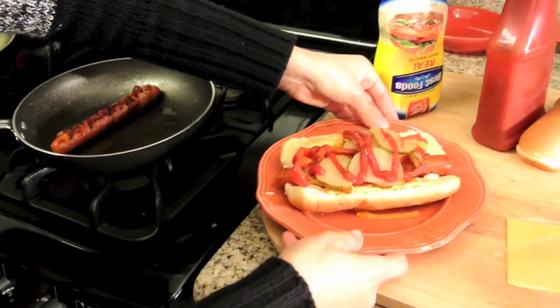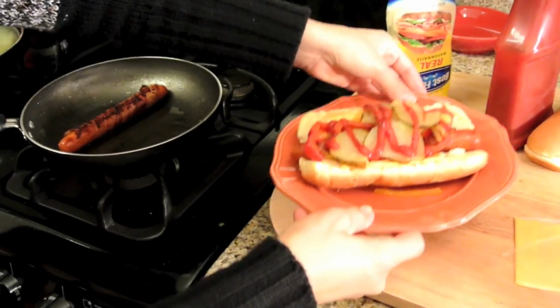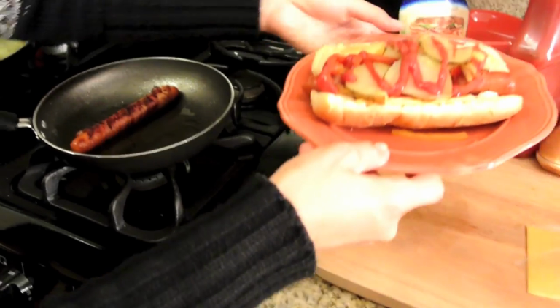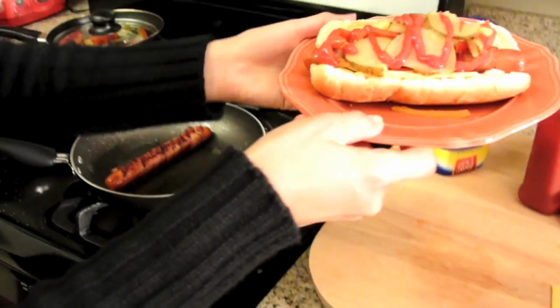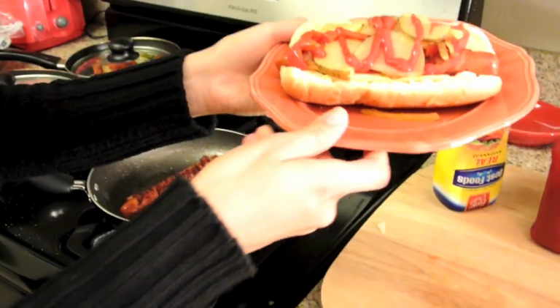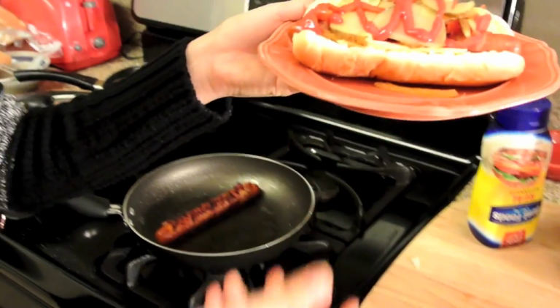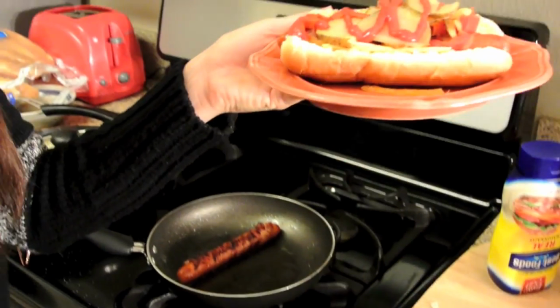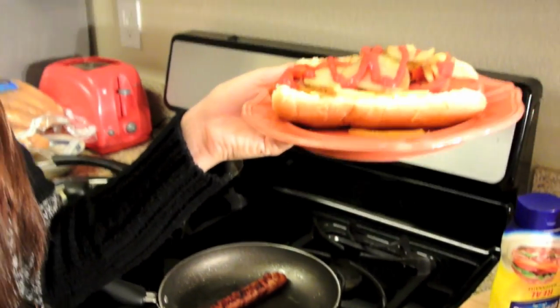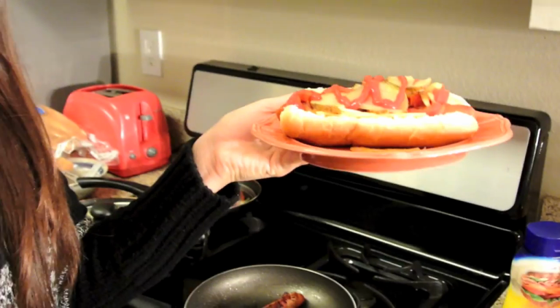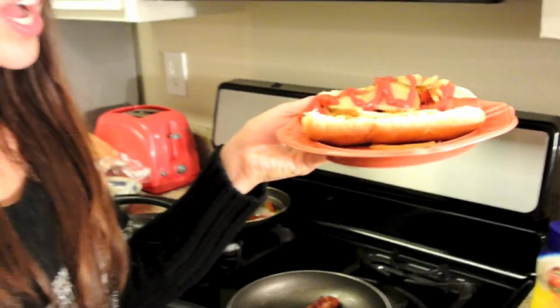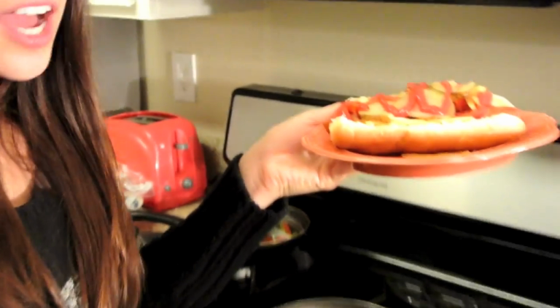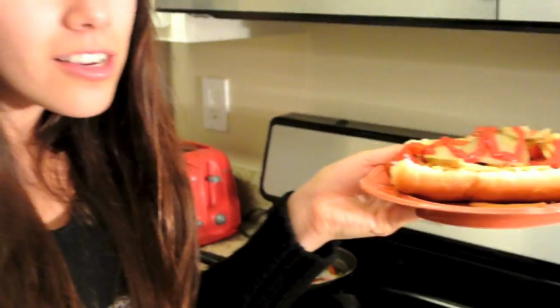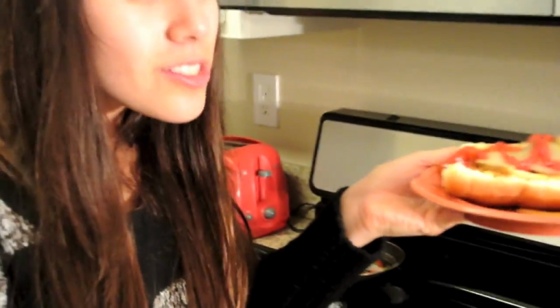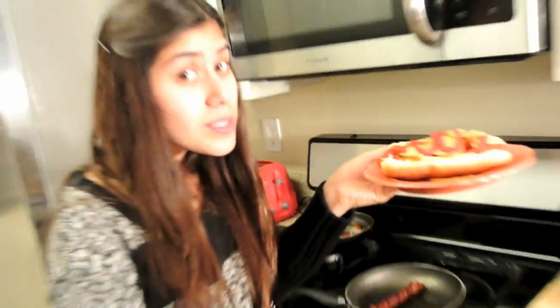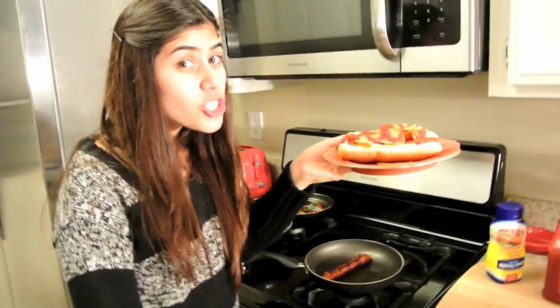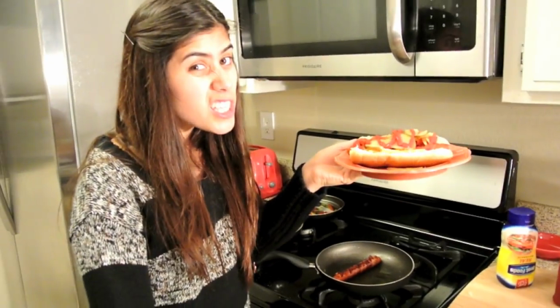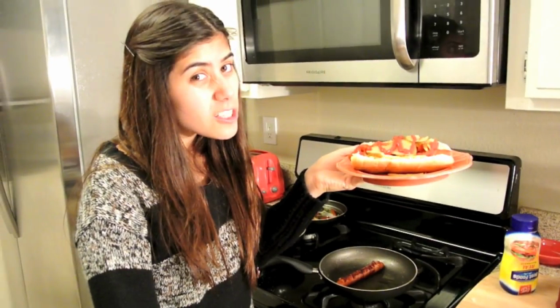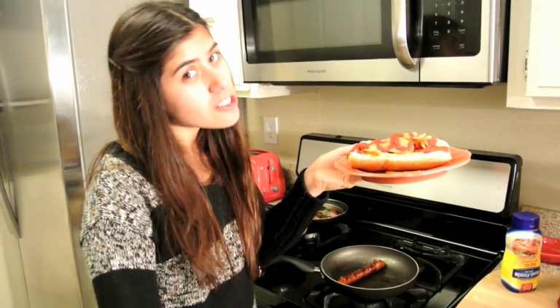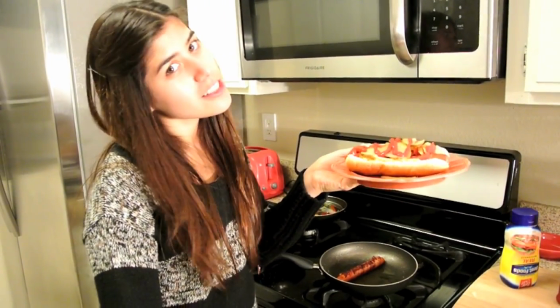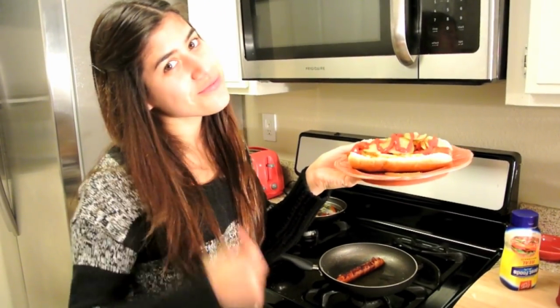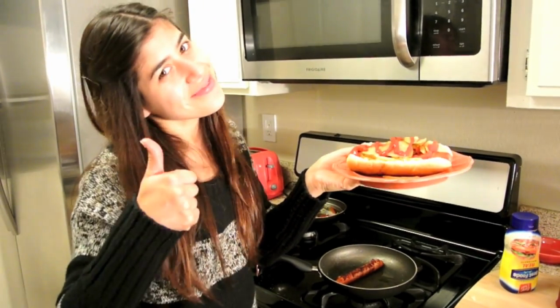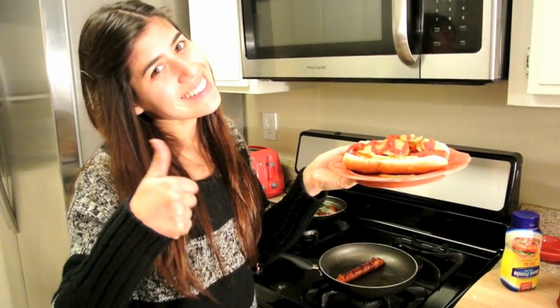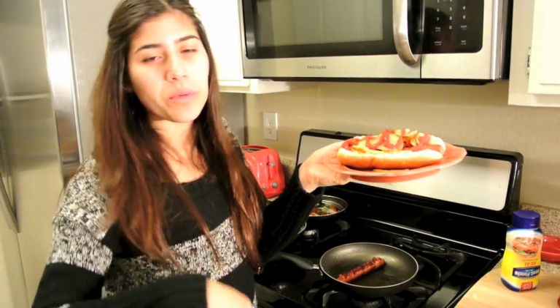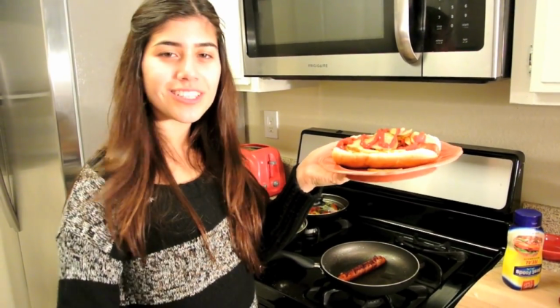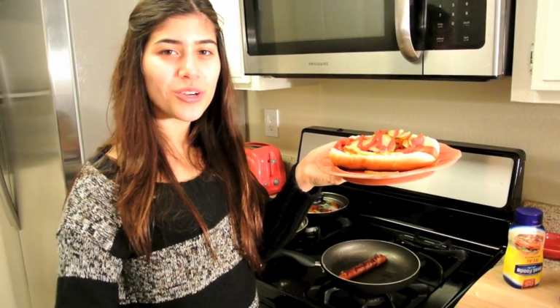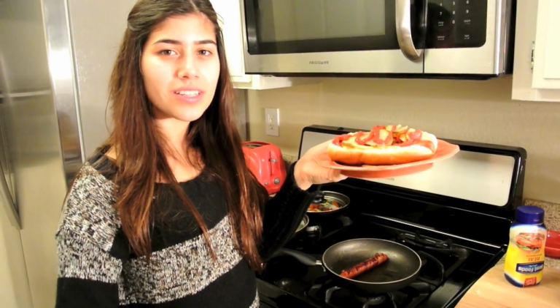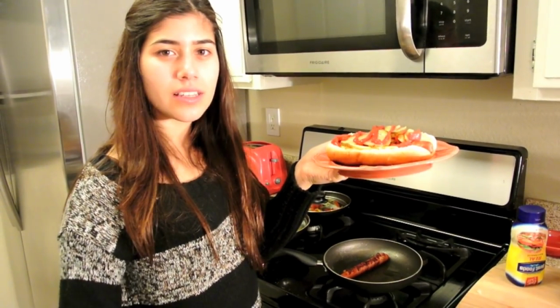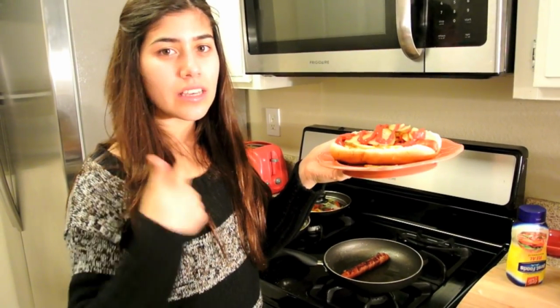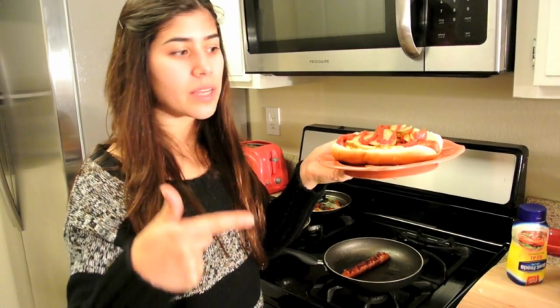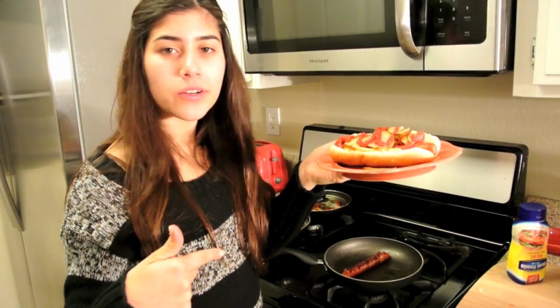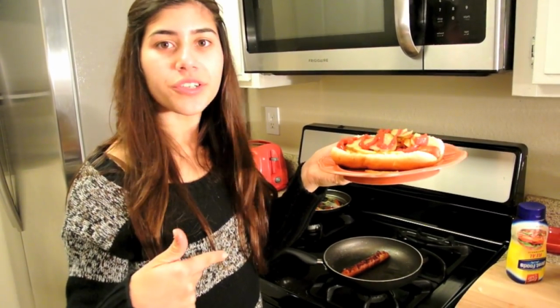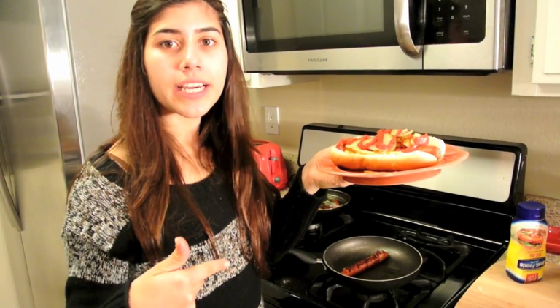Here you go — your potato bacon wrapped hot dogs, and some cheese. Hope you guys enjoy this, because I'm going to enjoy it right now.